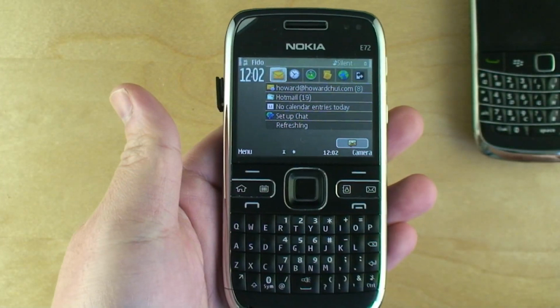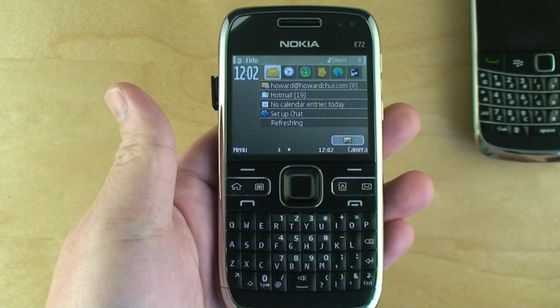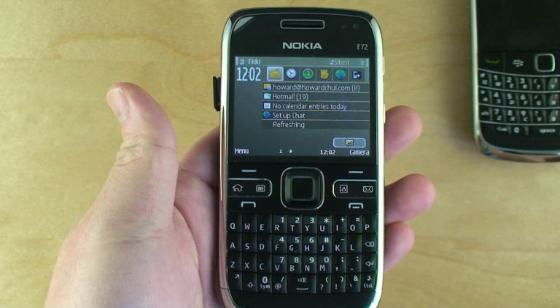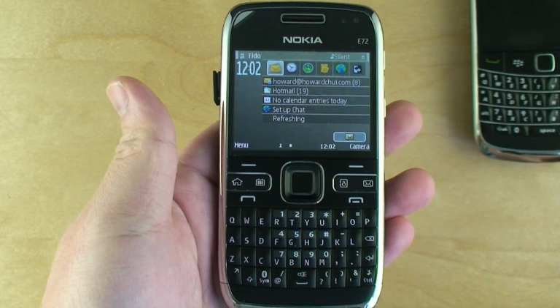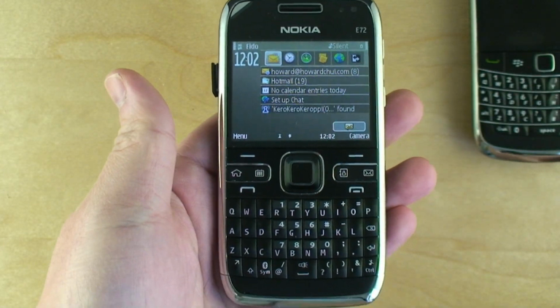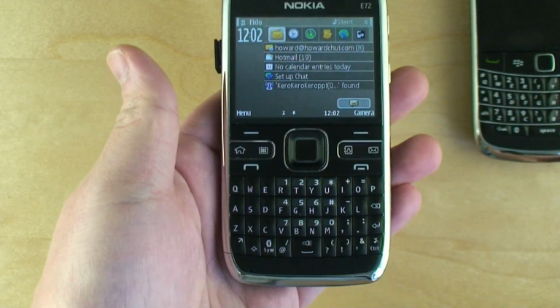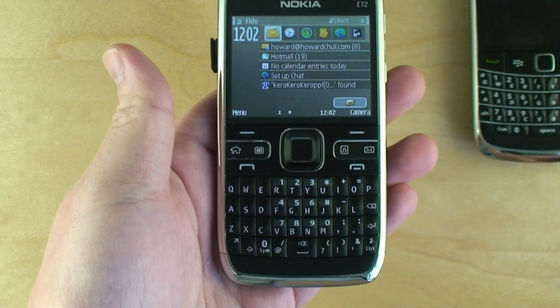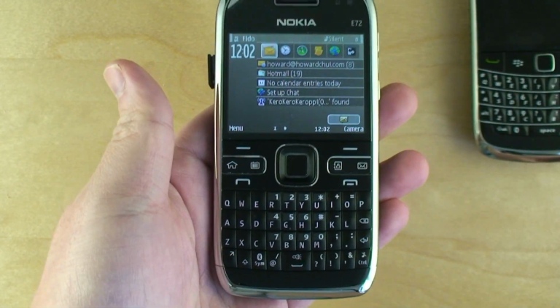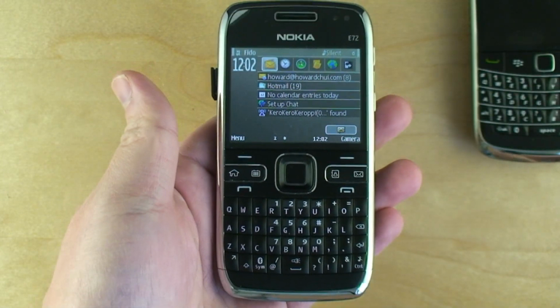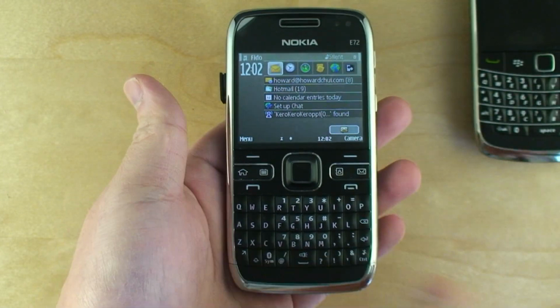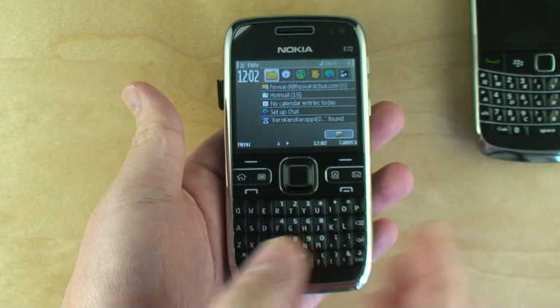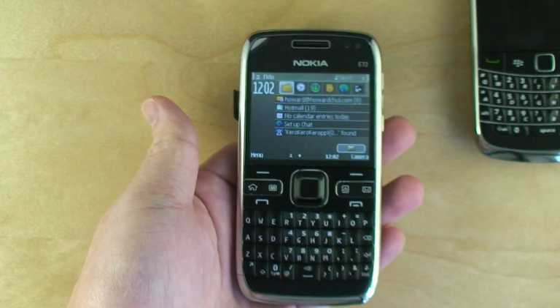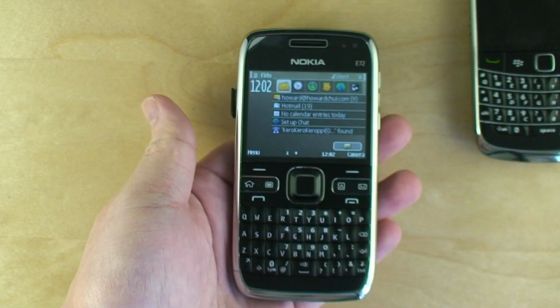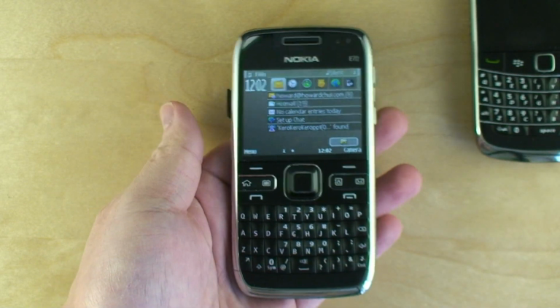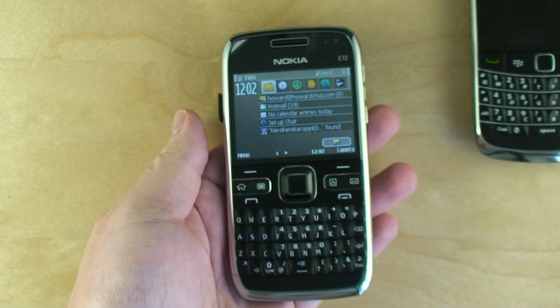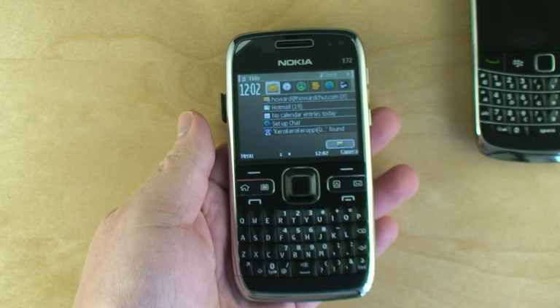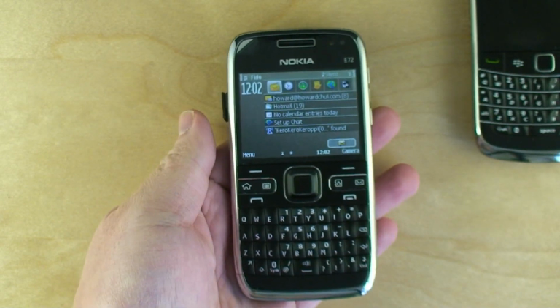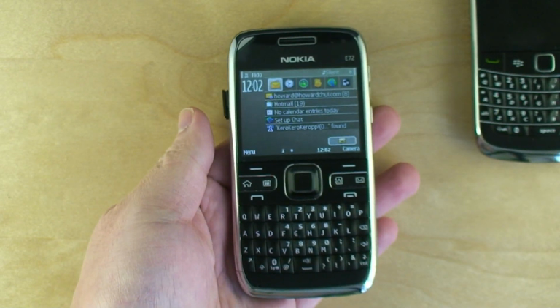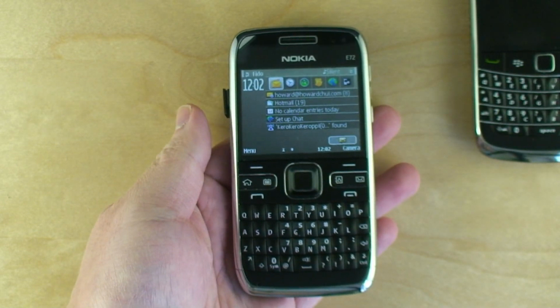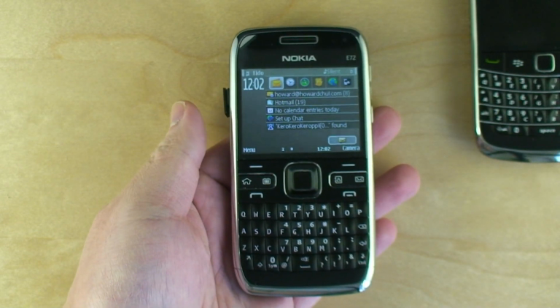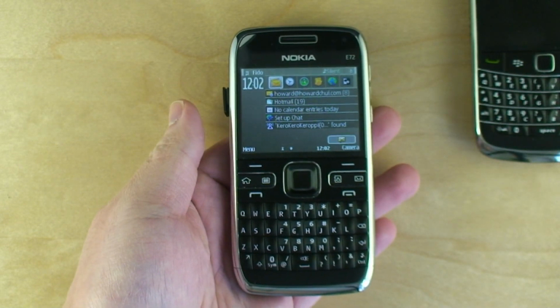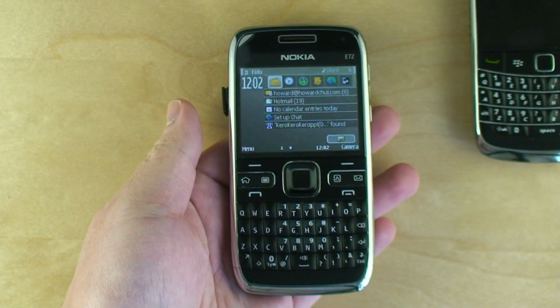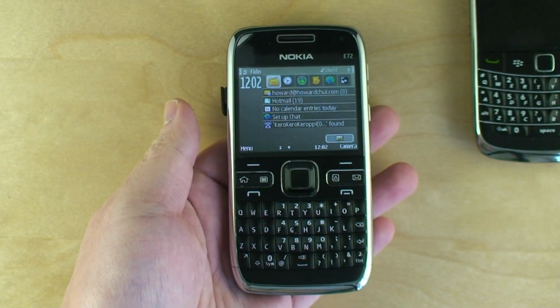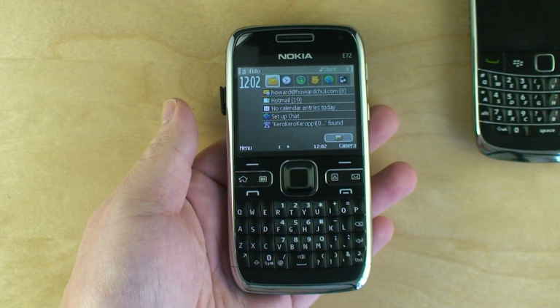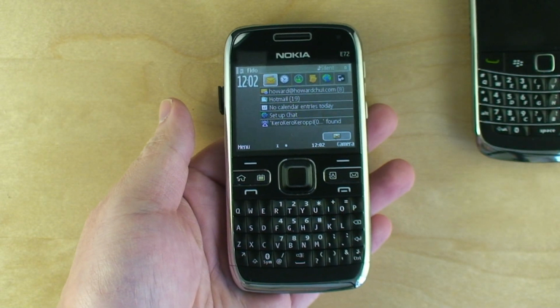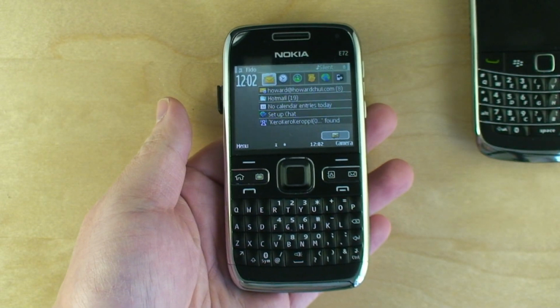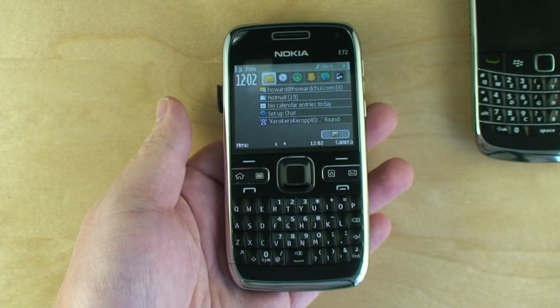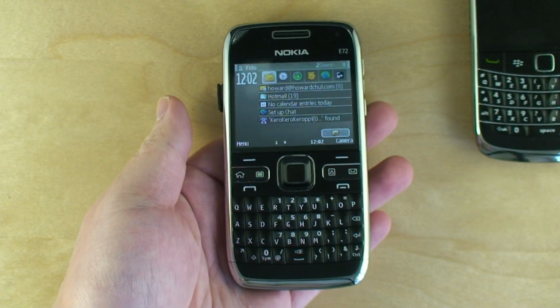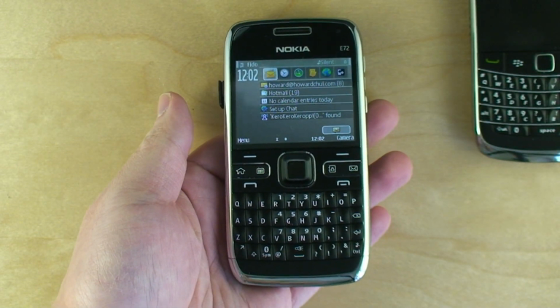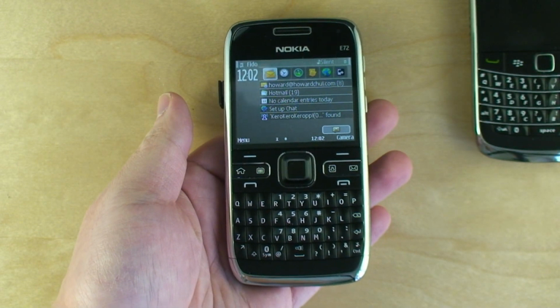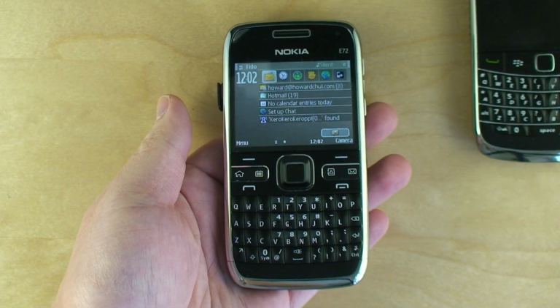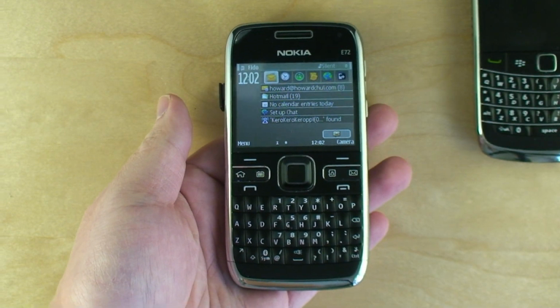That's the E72. Look out for my review in a few days. Thanks for watching.